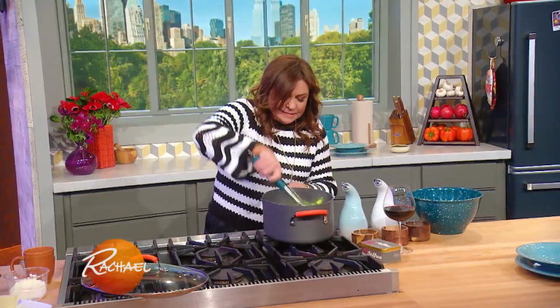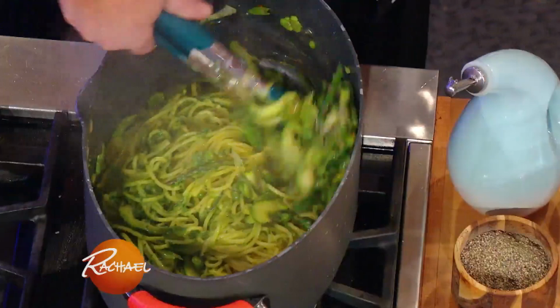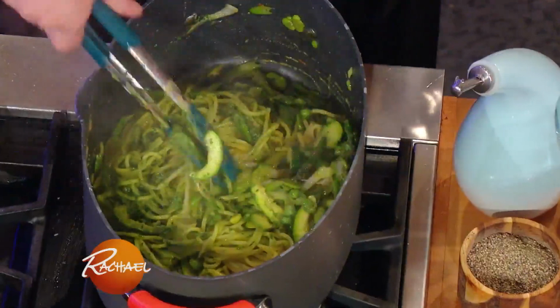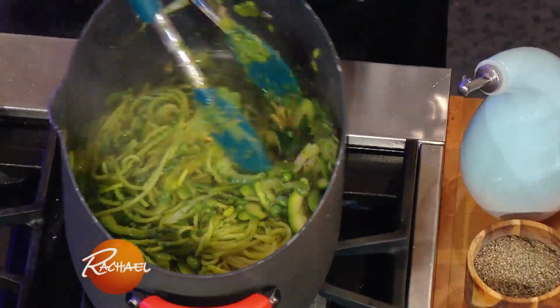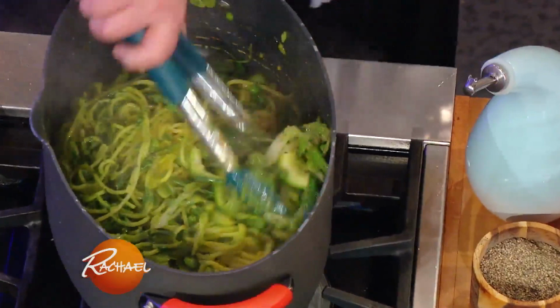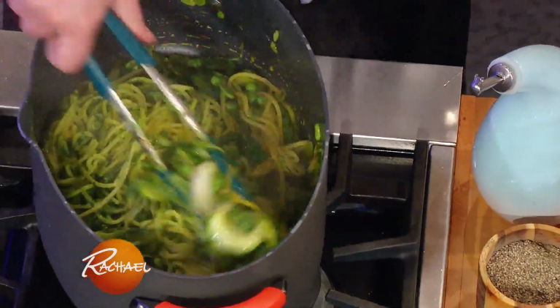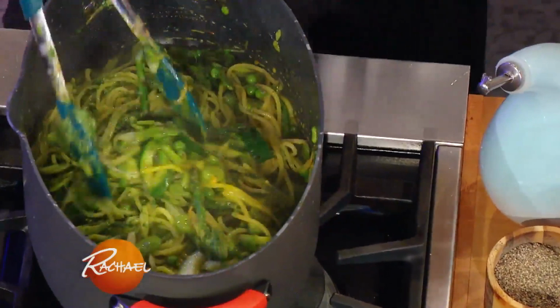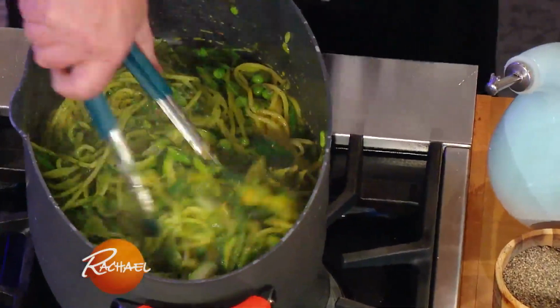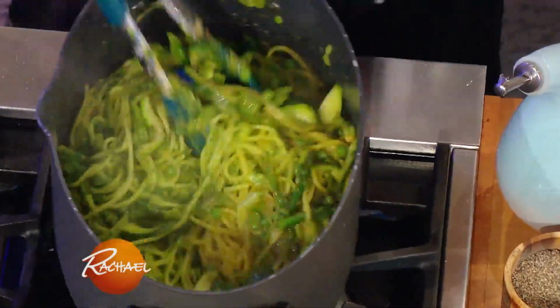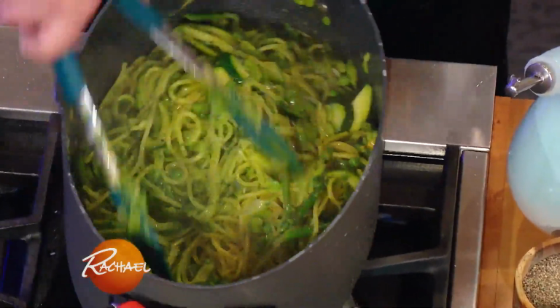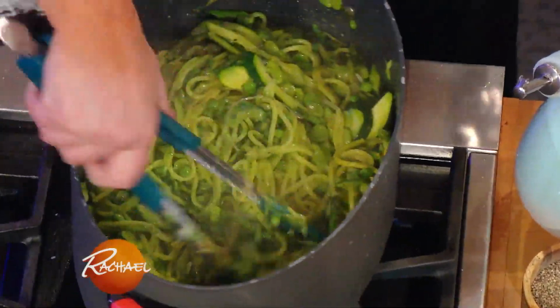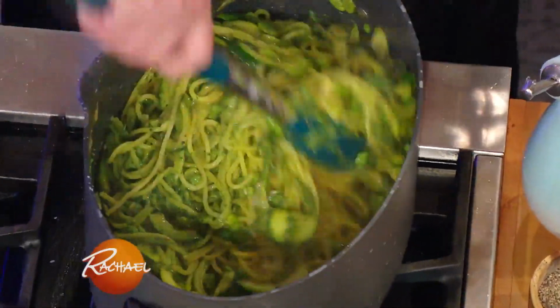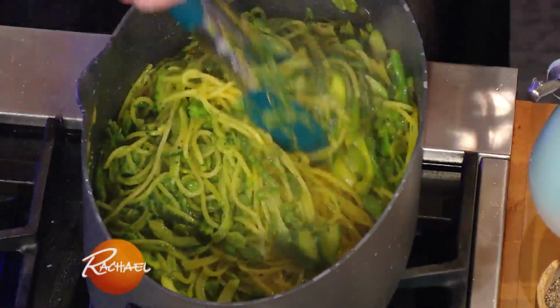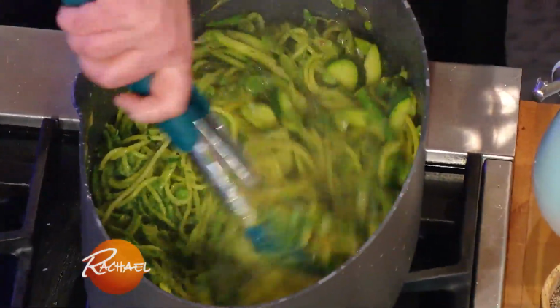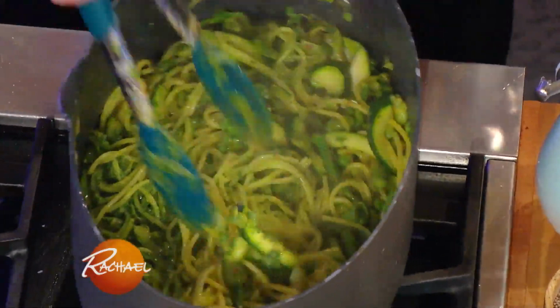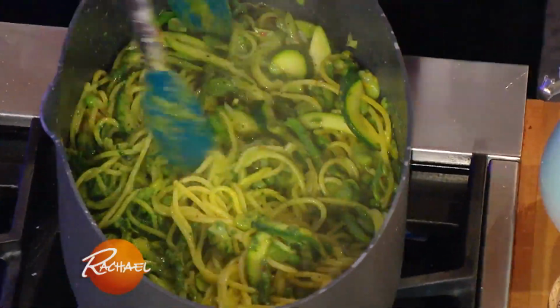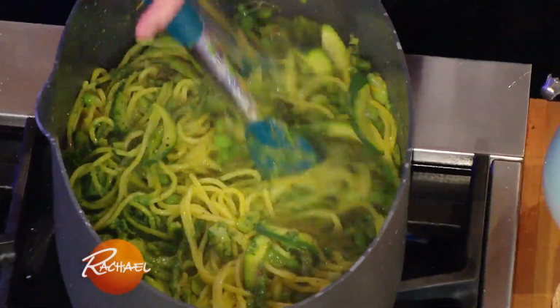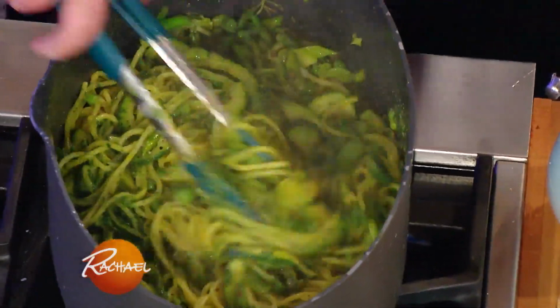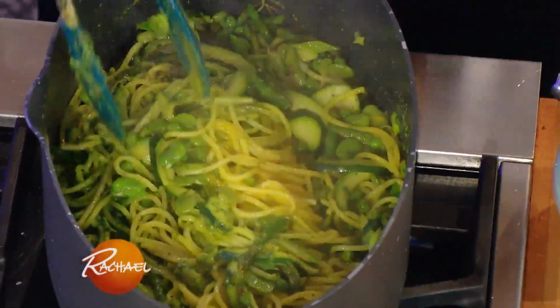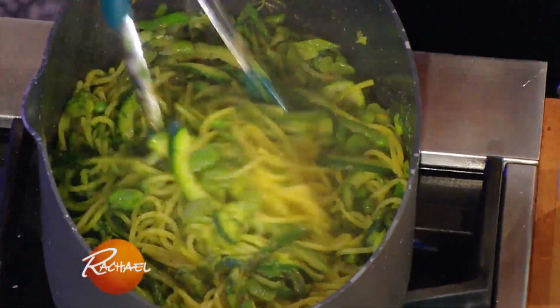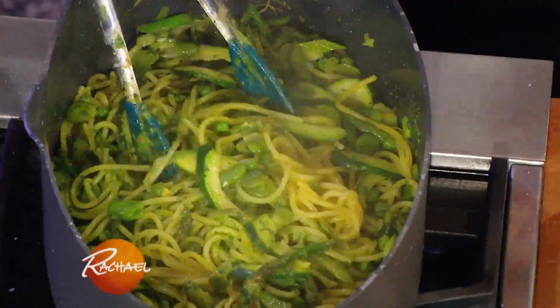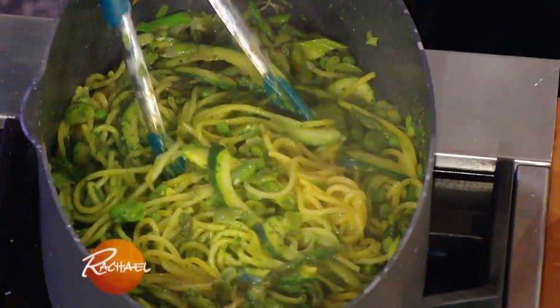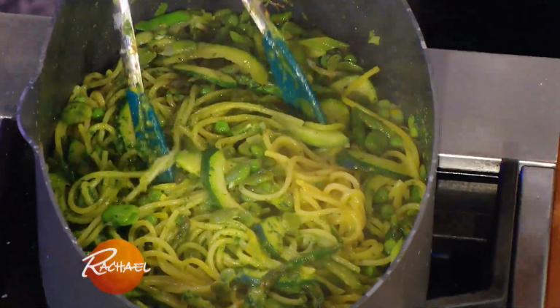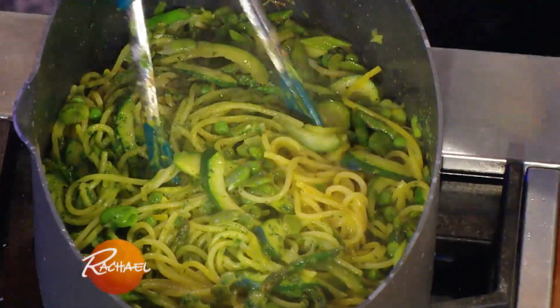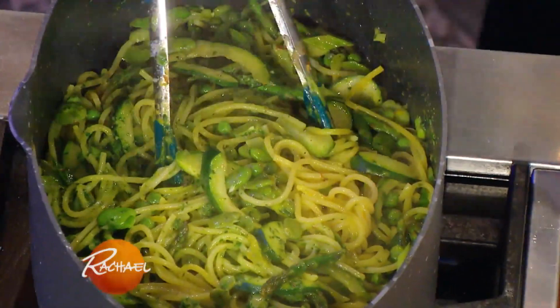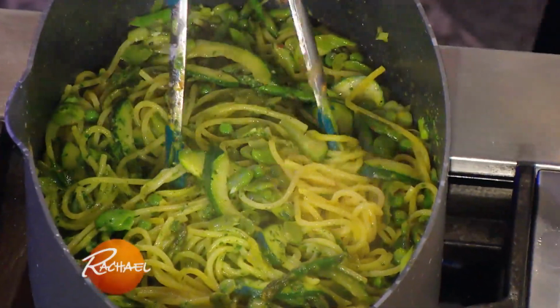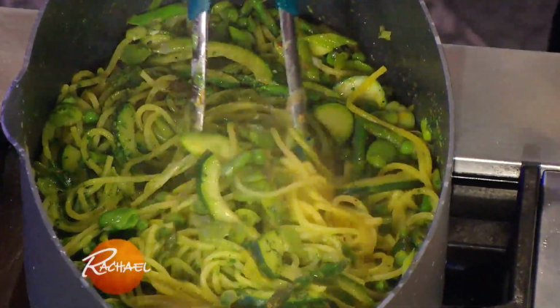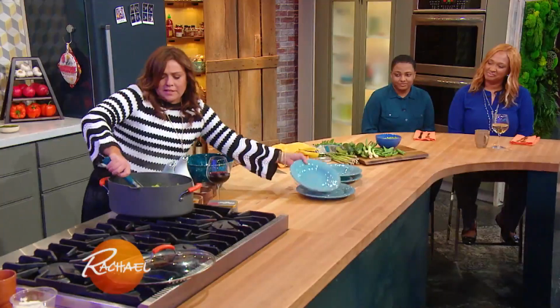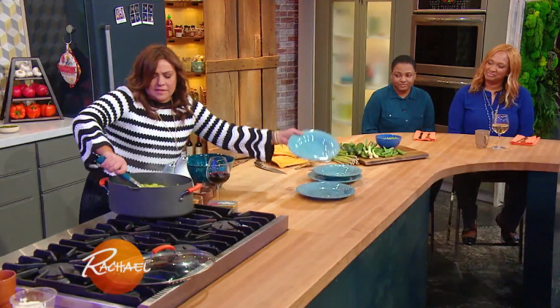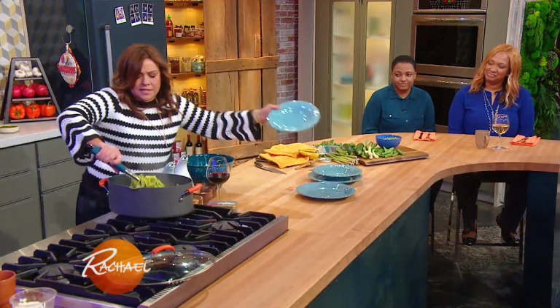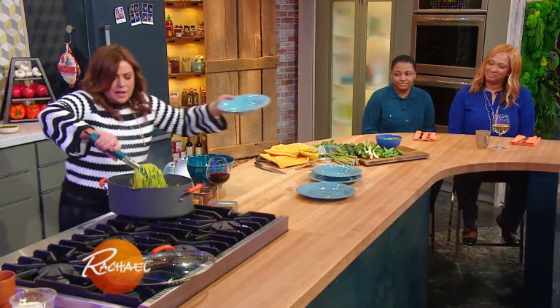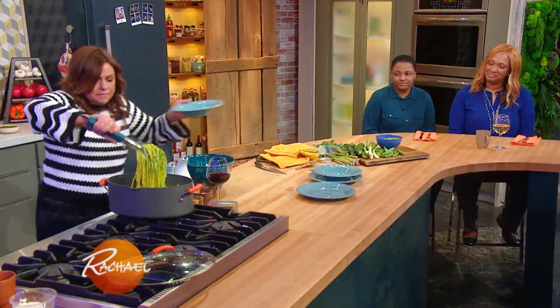And then once we marry the herbs with the pasta, we can just dish it up.